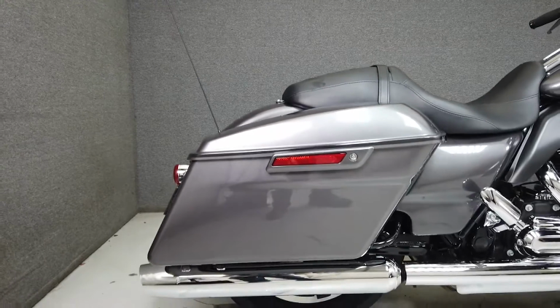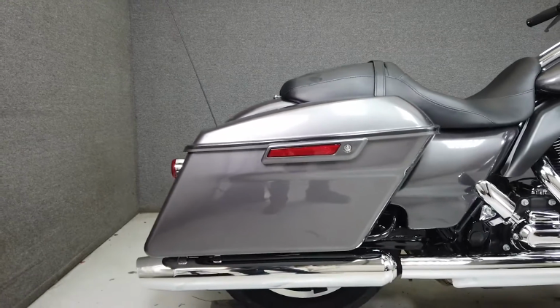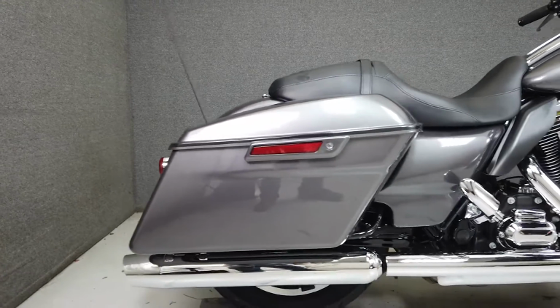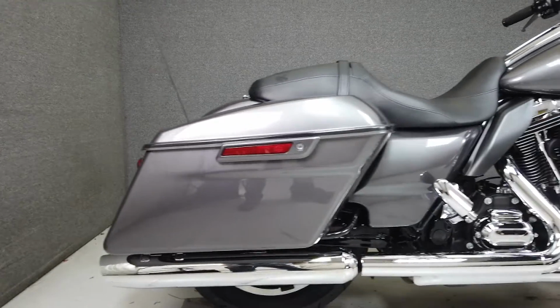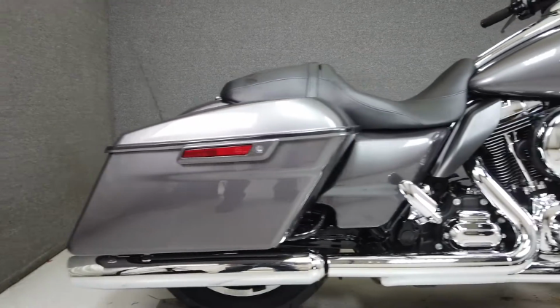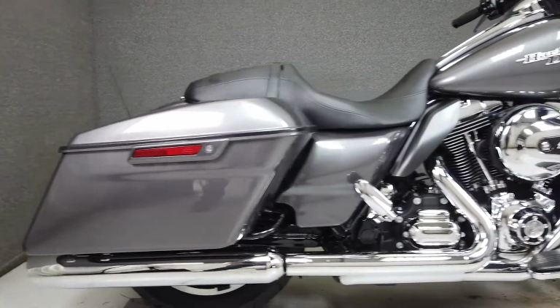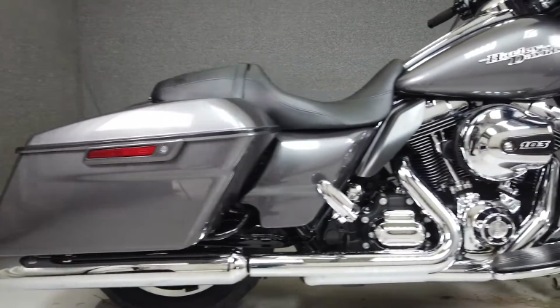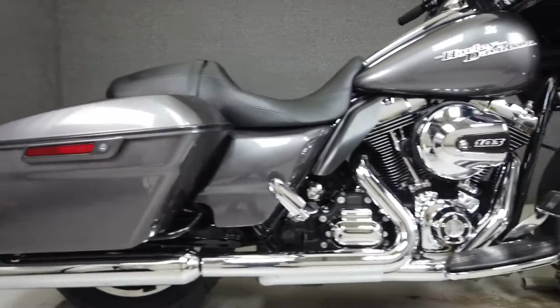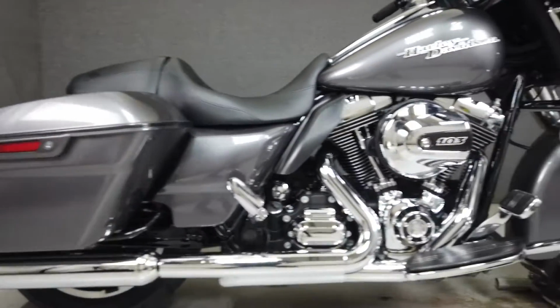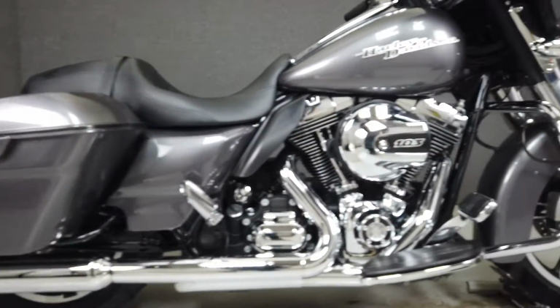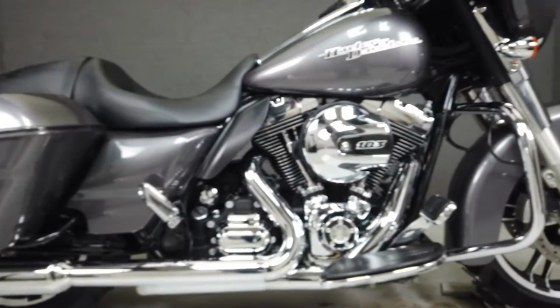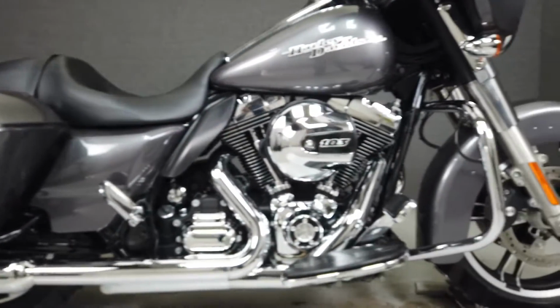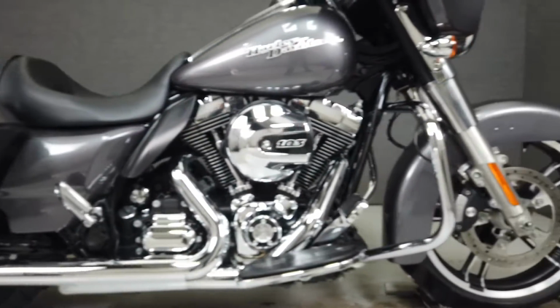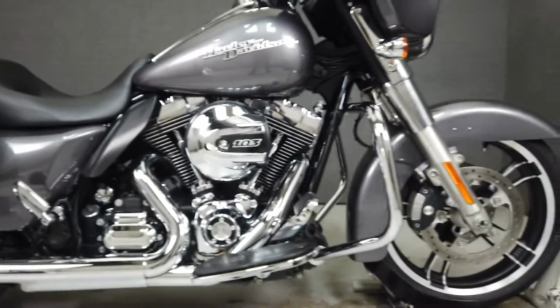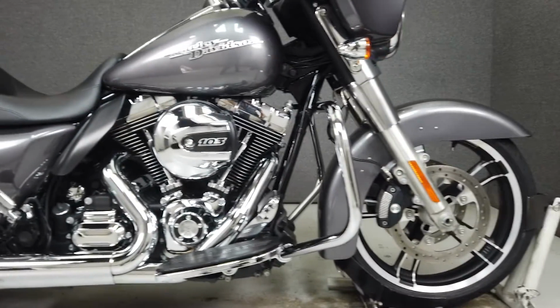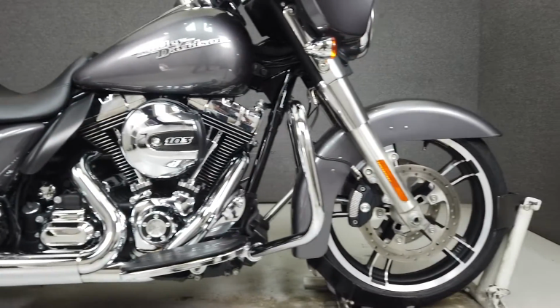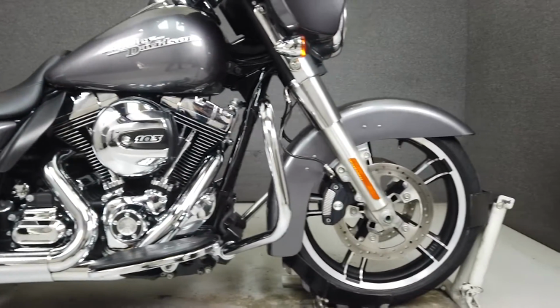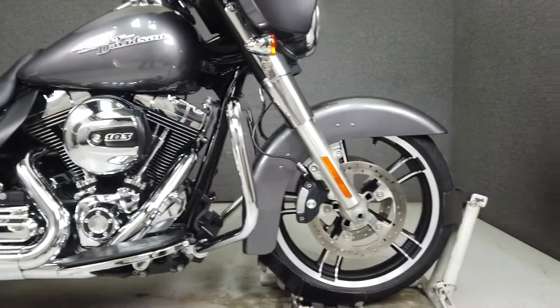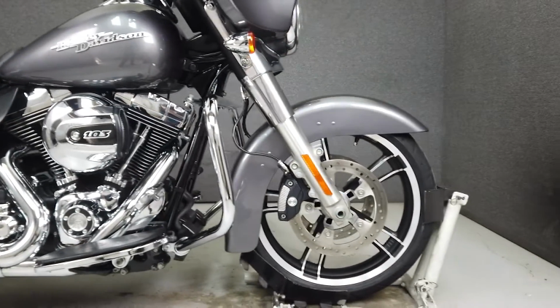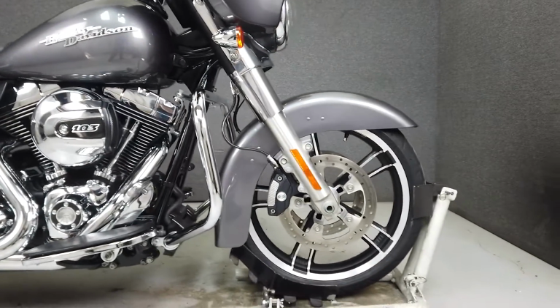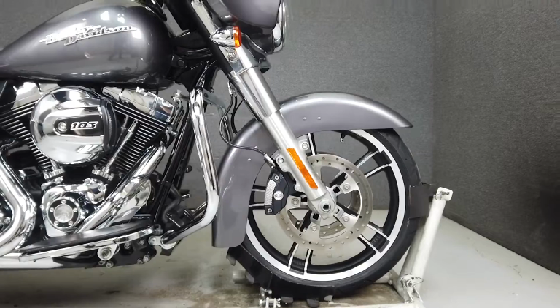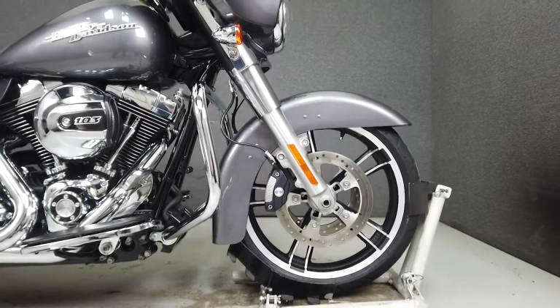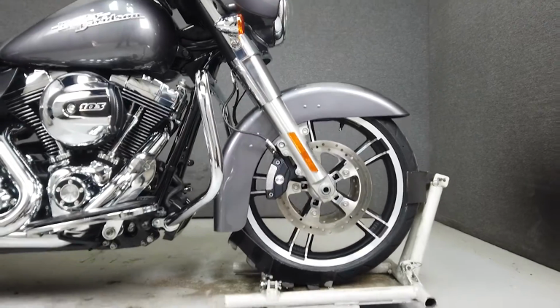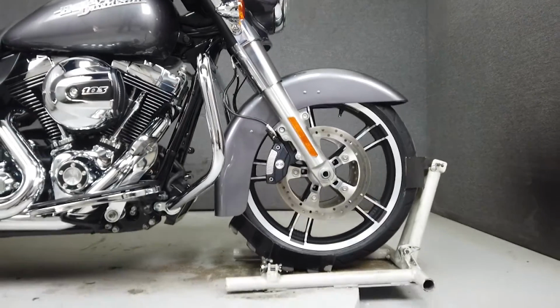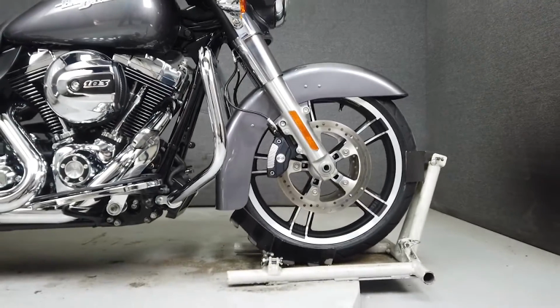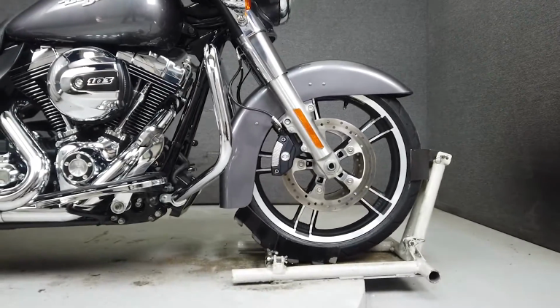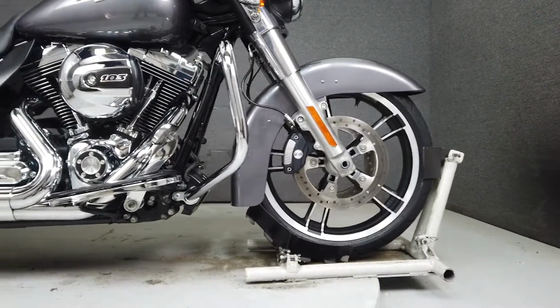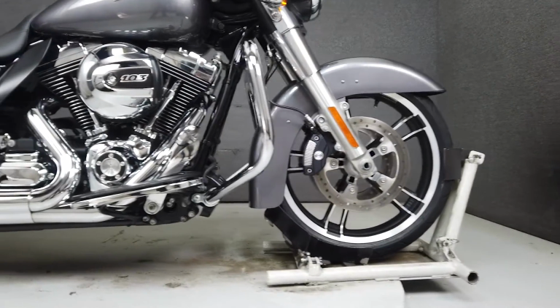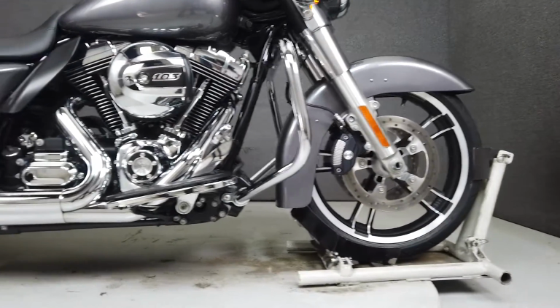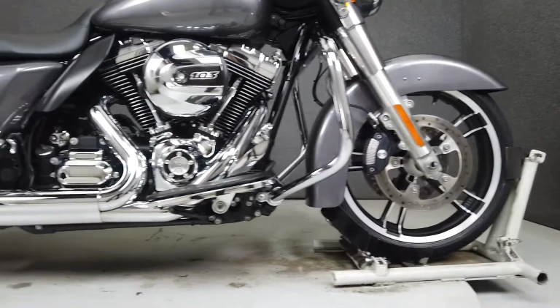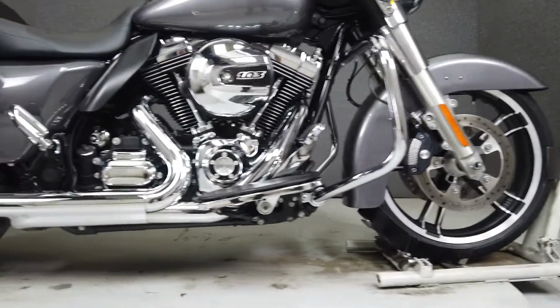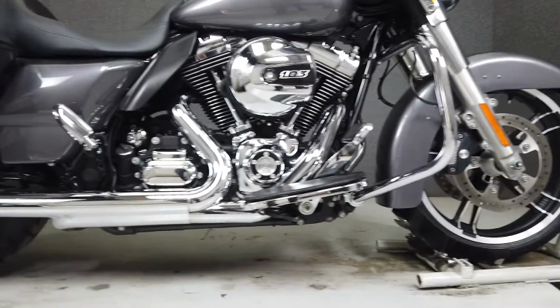From the factory, it comes equipped with a multi-function two speaker series system, cruise control, ABS, and a security system with a proximity key fob.